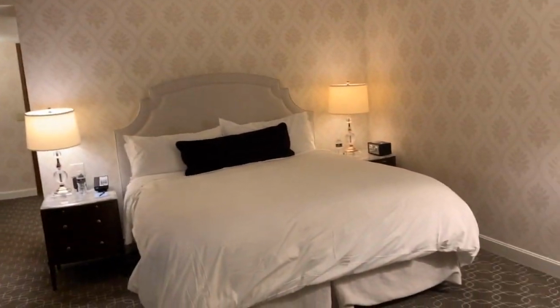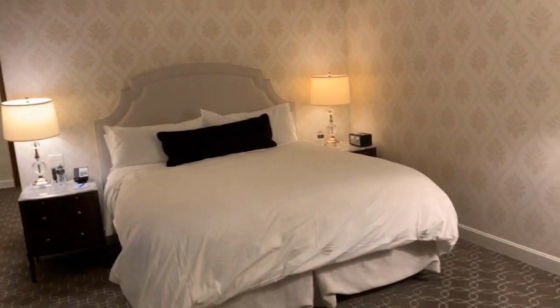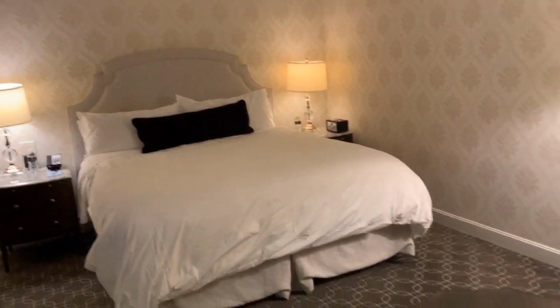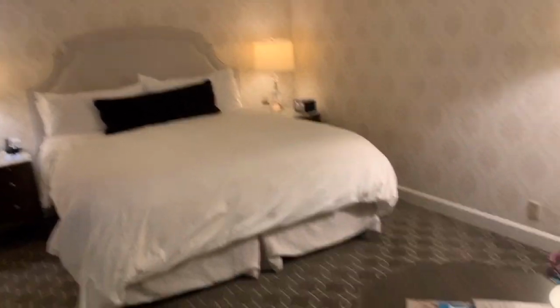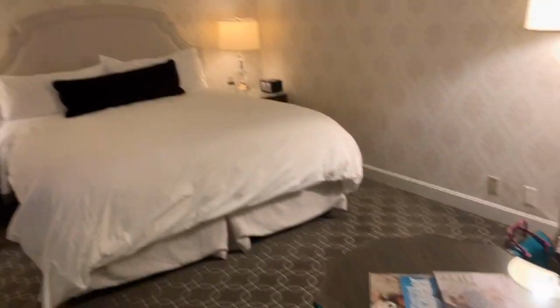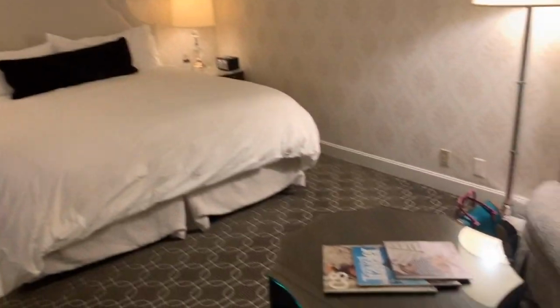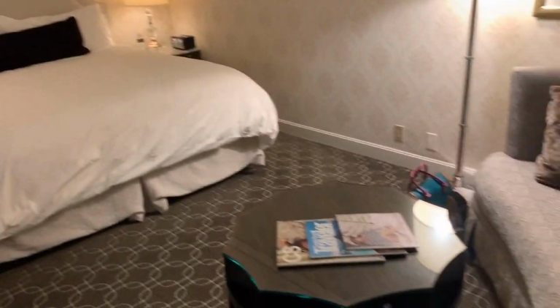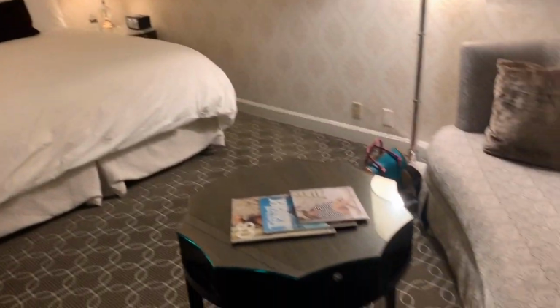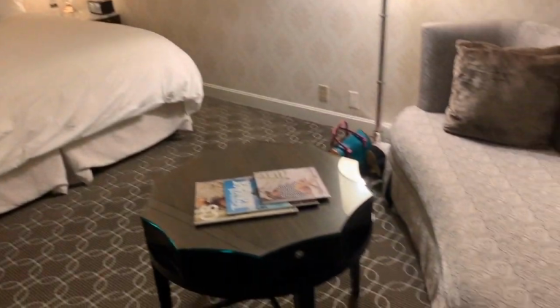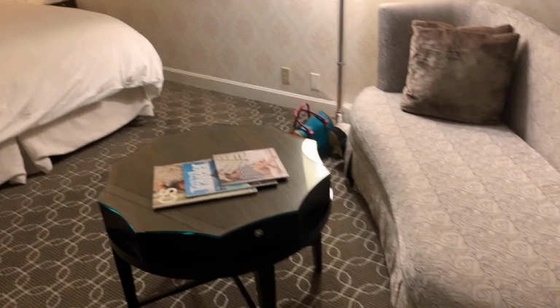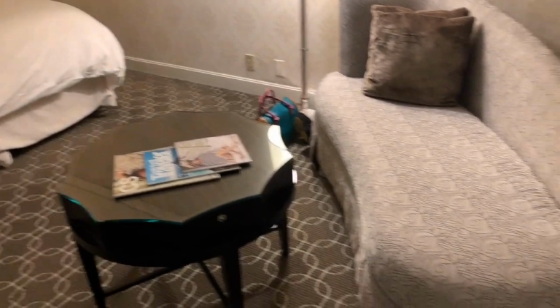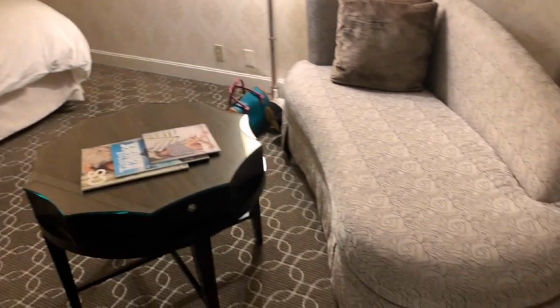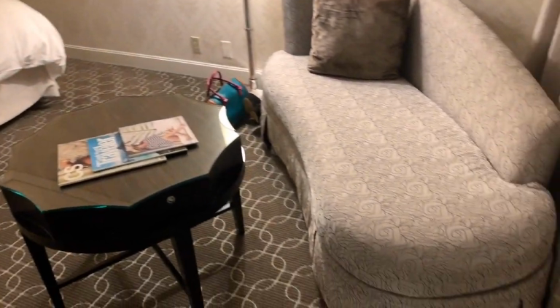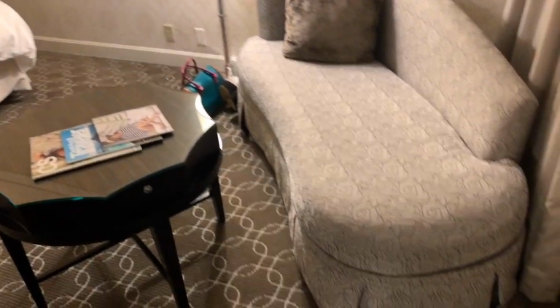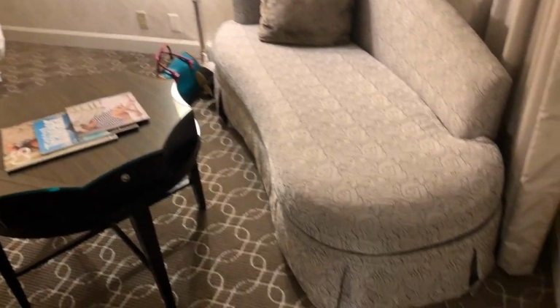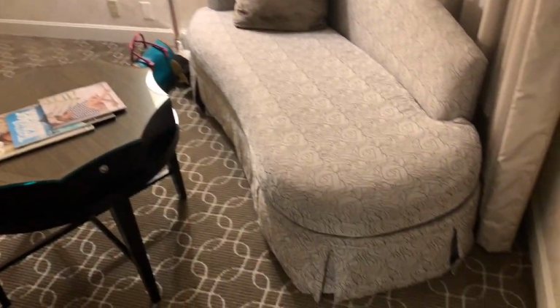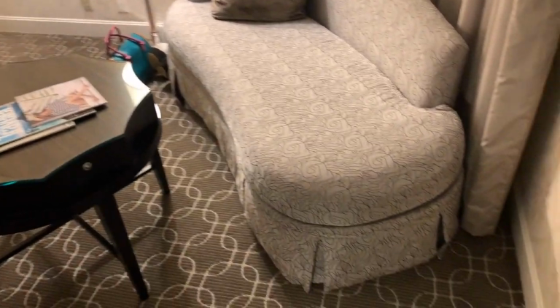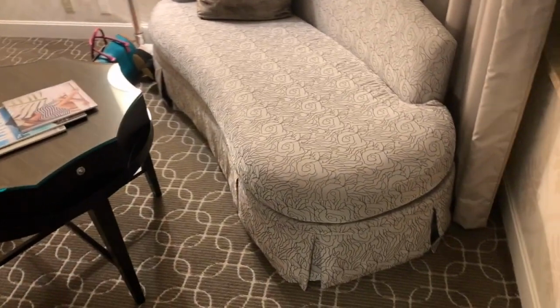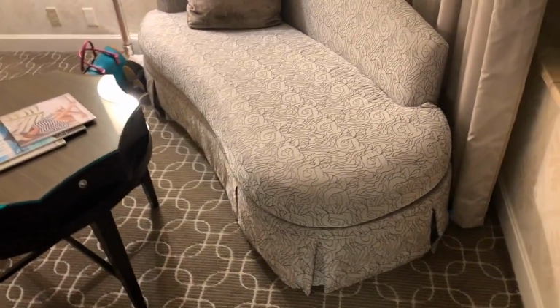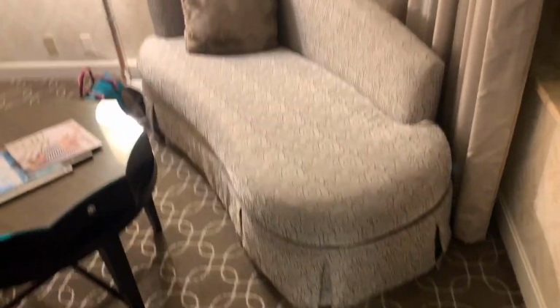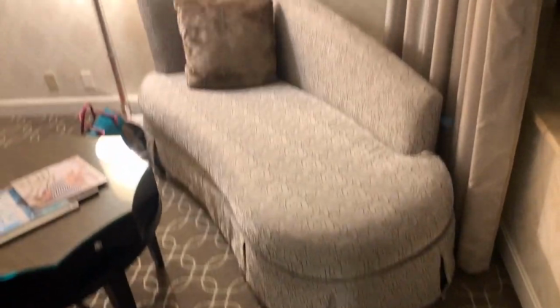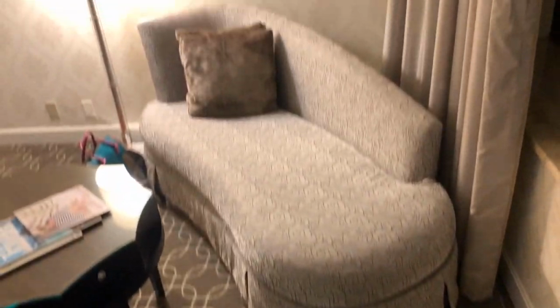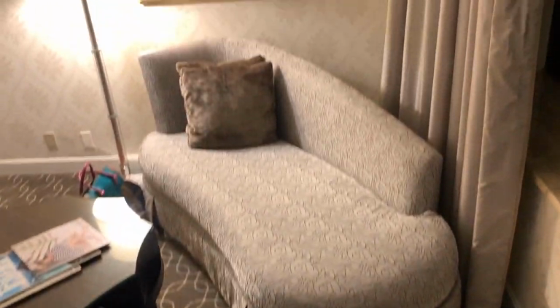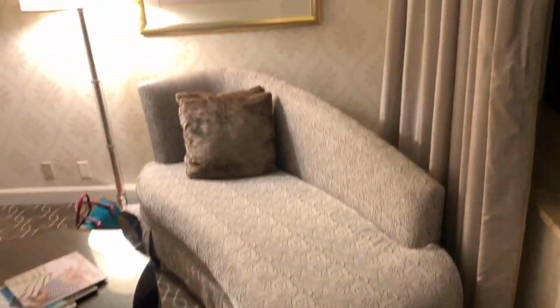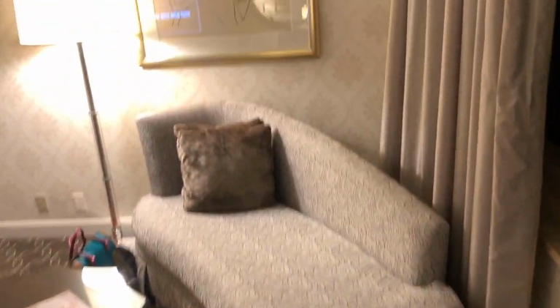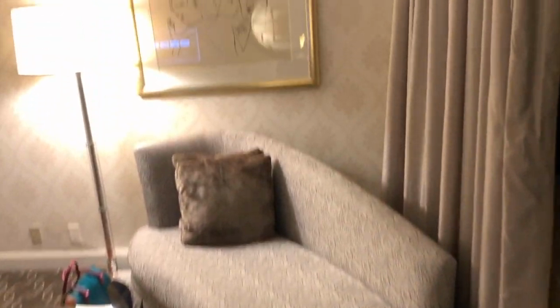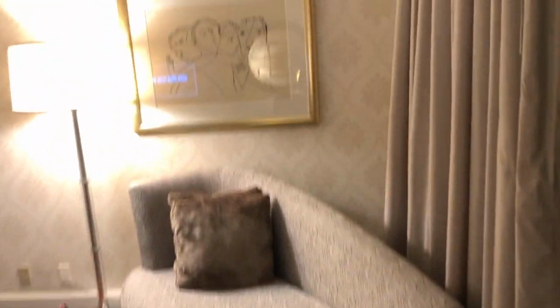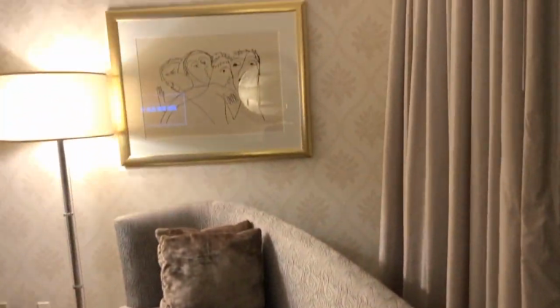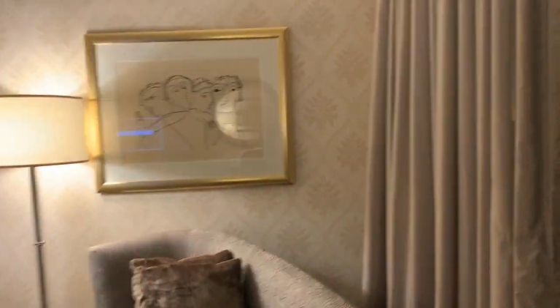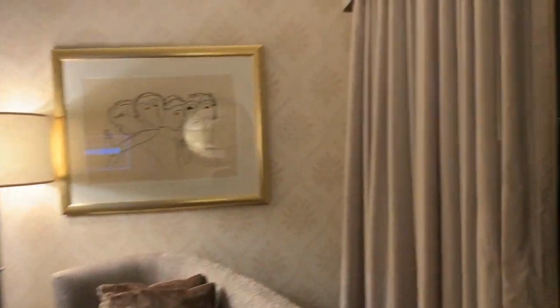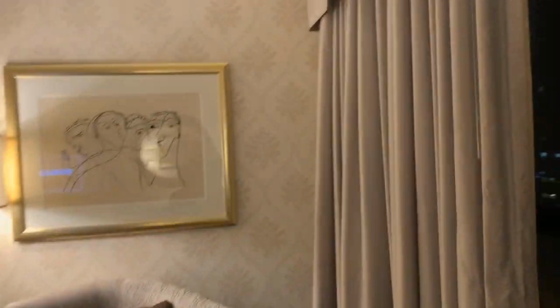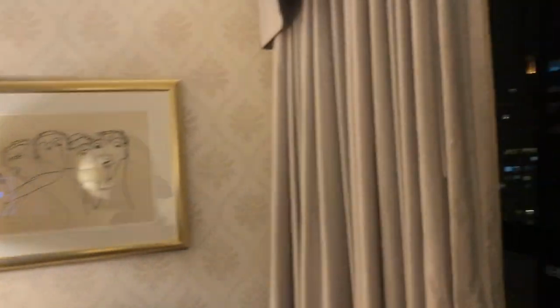And there you have it! That's the room tour!